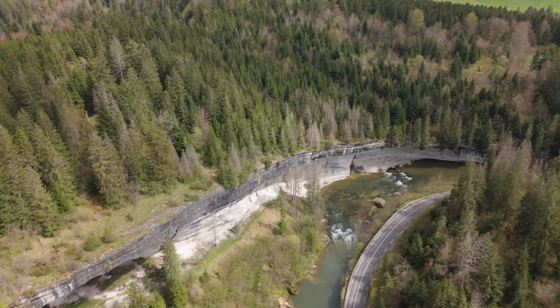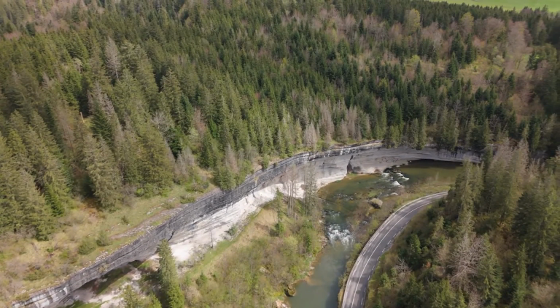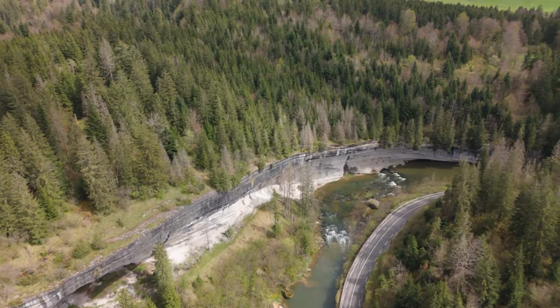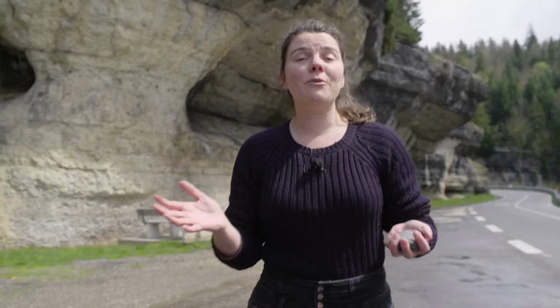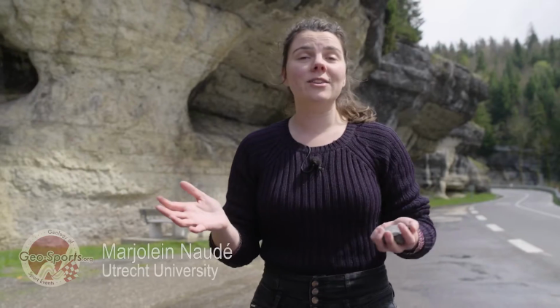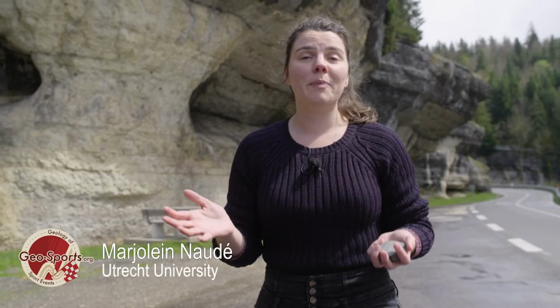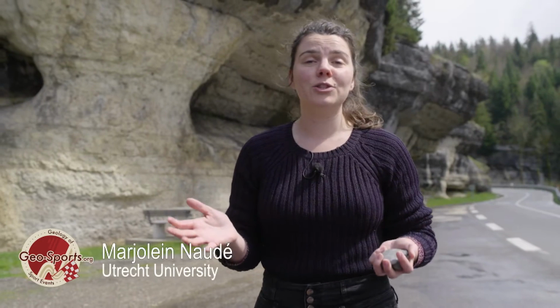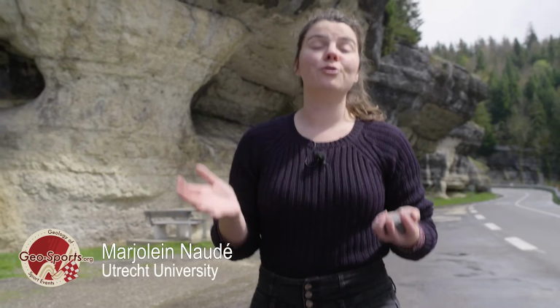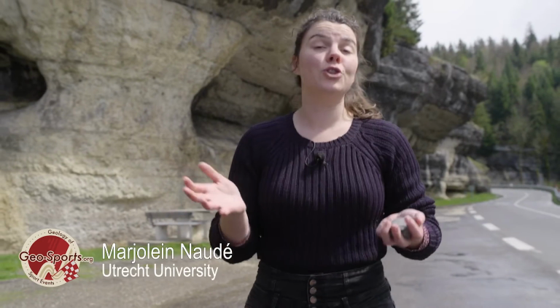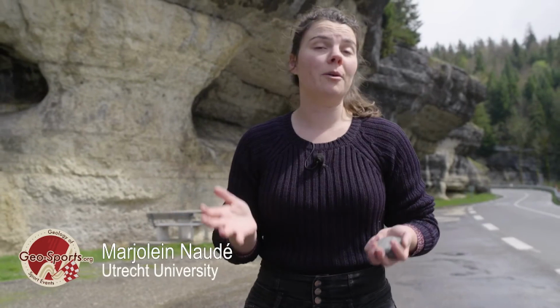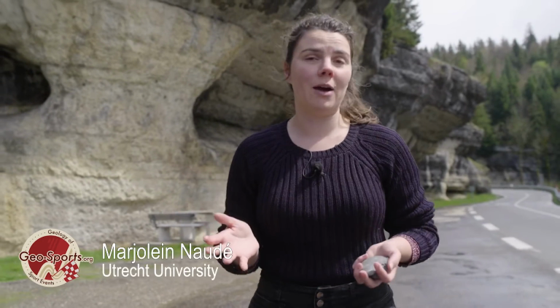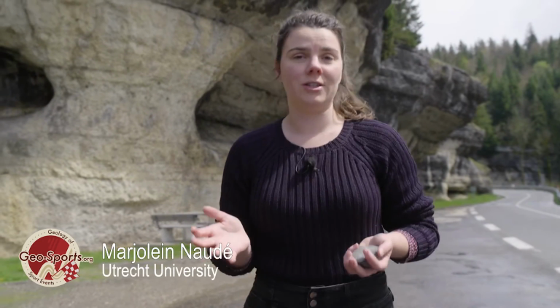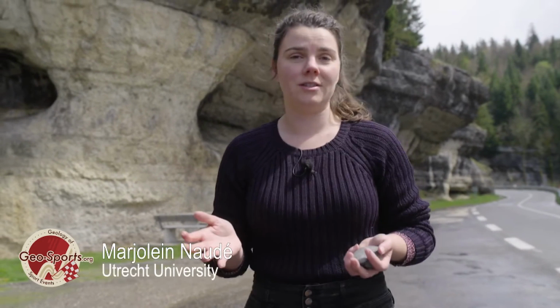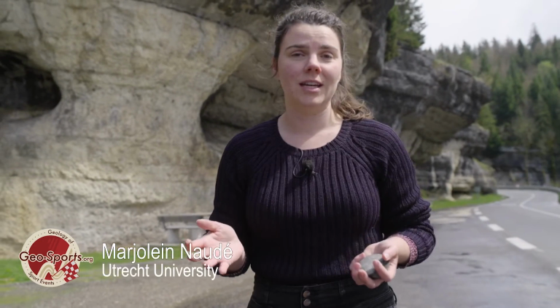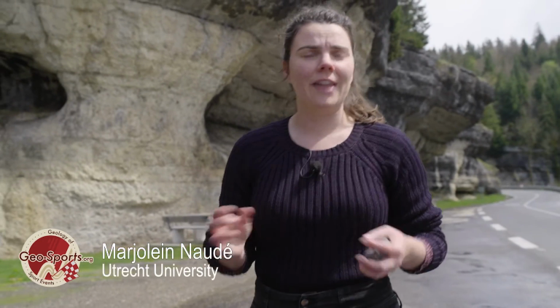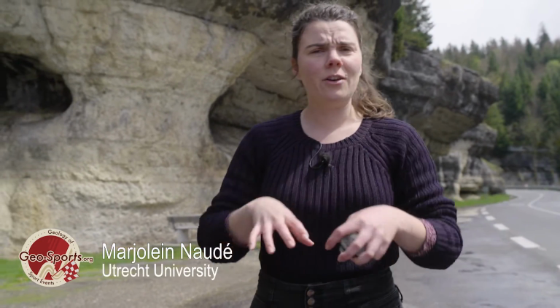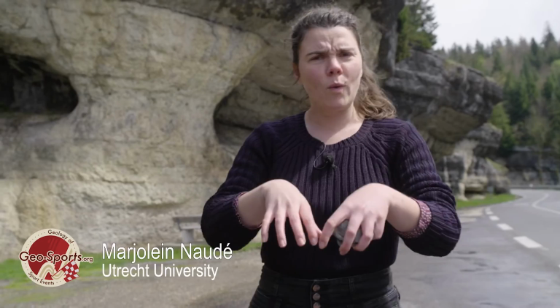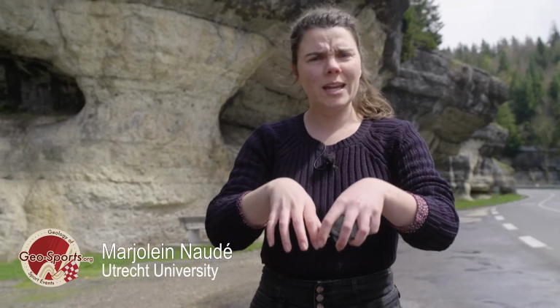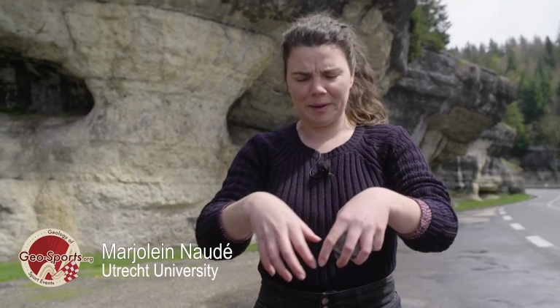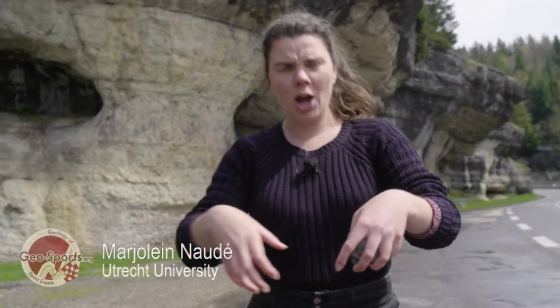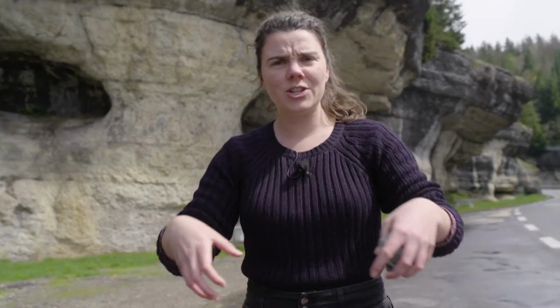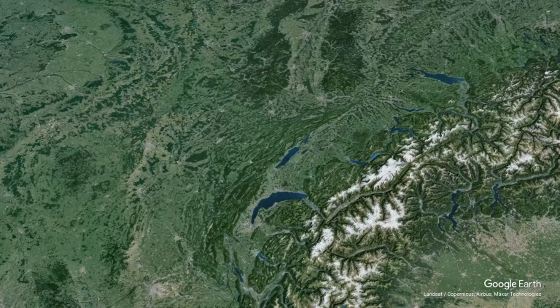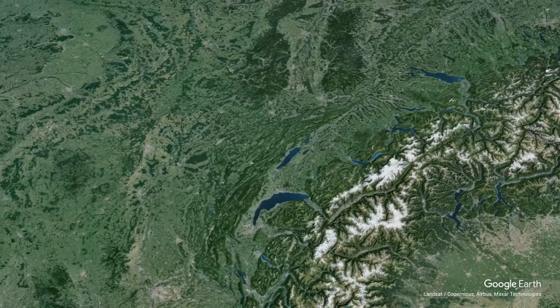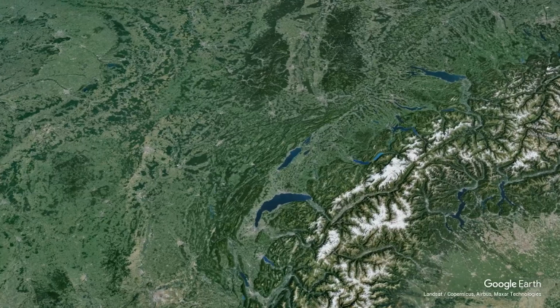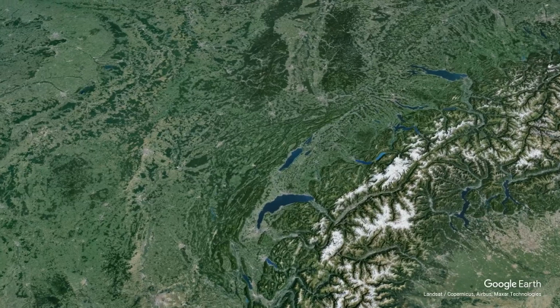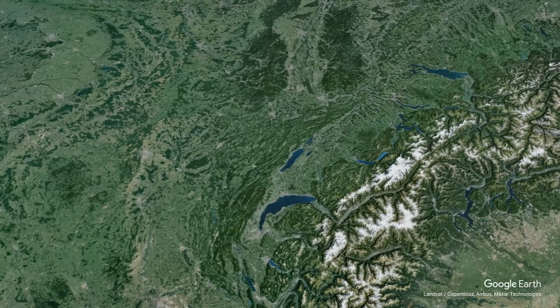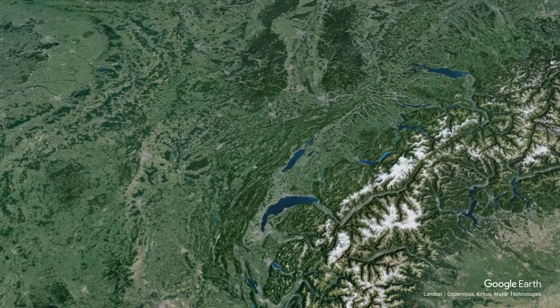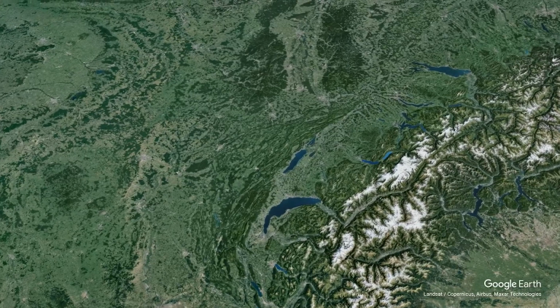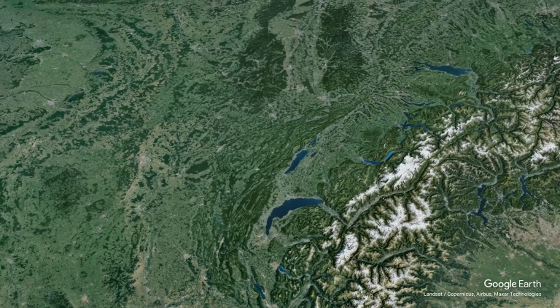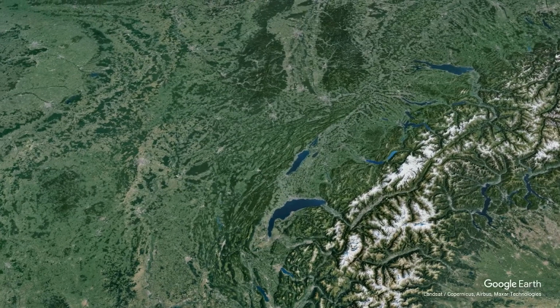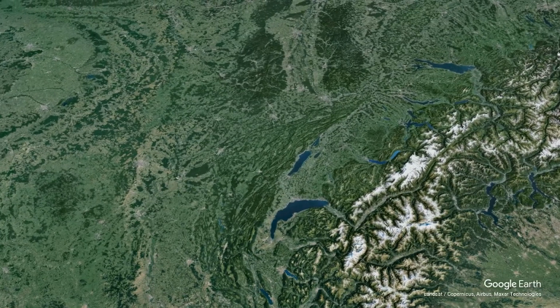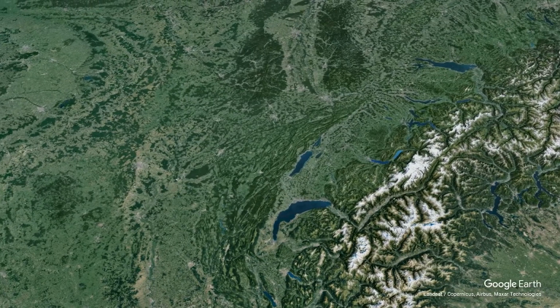Today the riders will pass through the Jura Mountains, and they're a weird banana-shaped mountain range just northwest of the Alps.